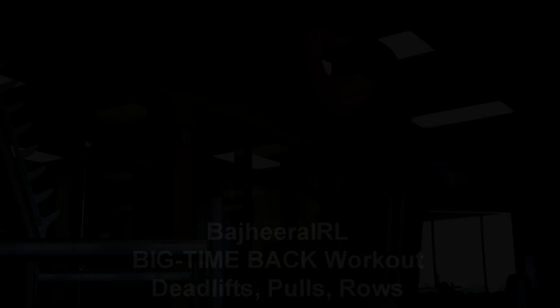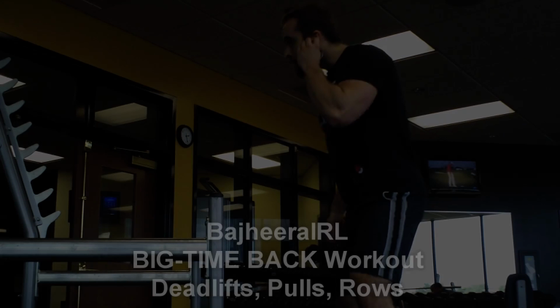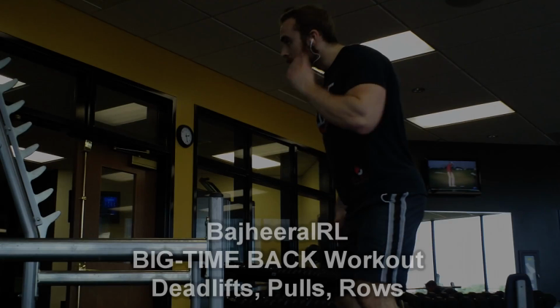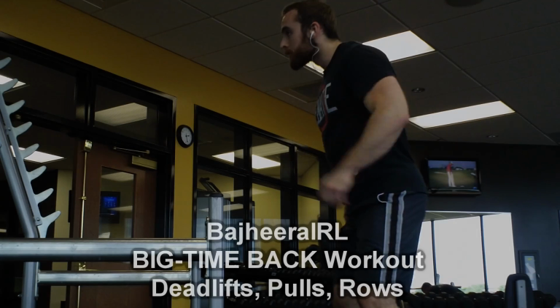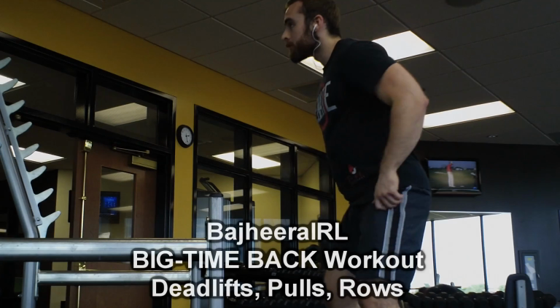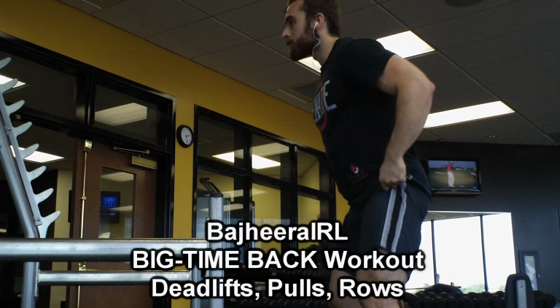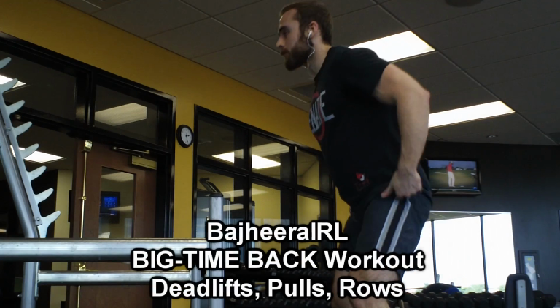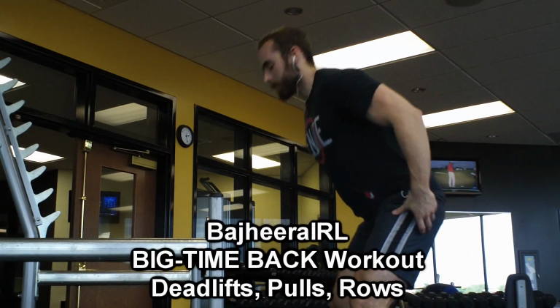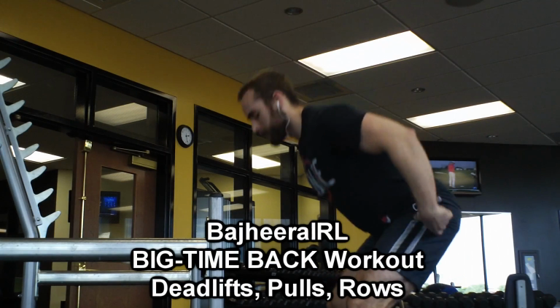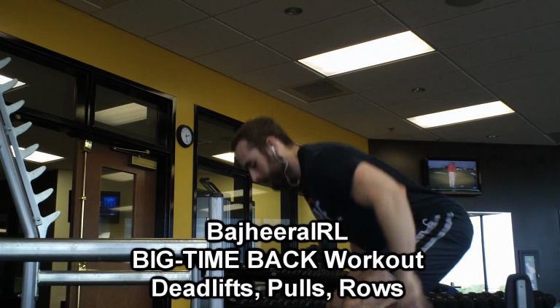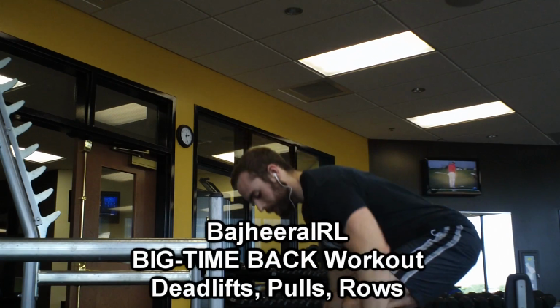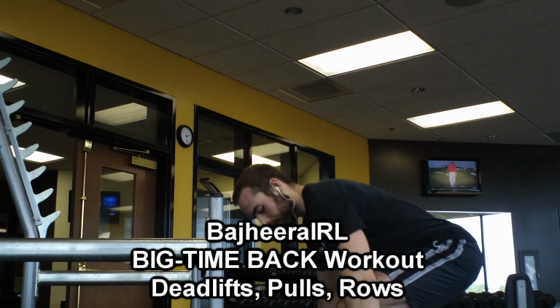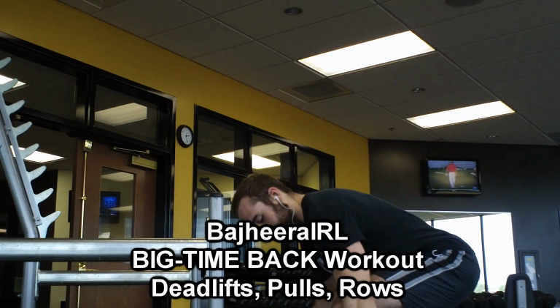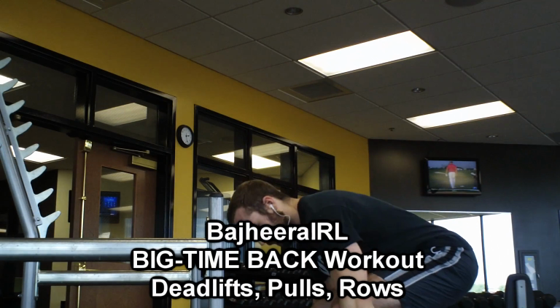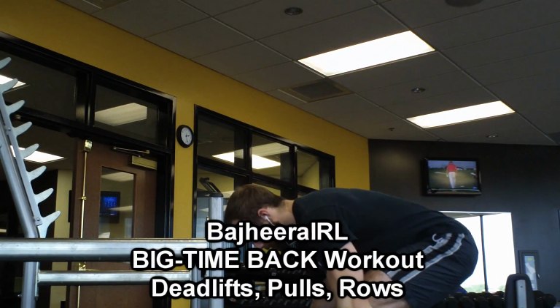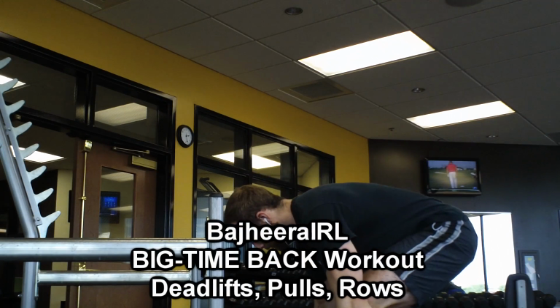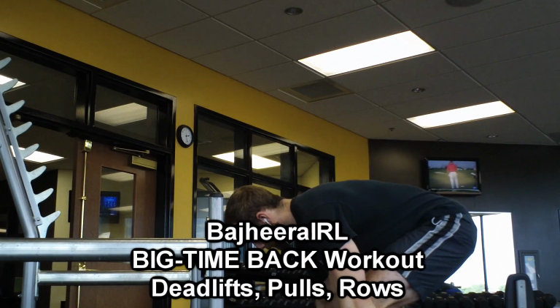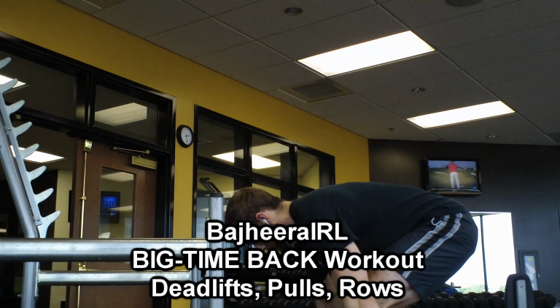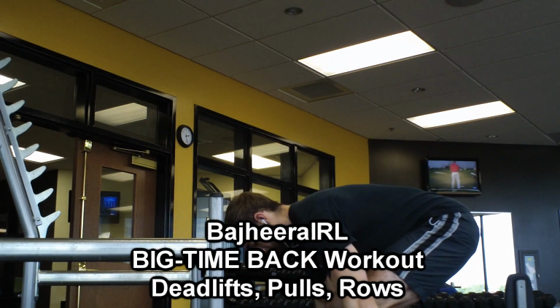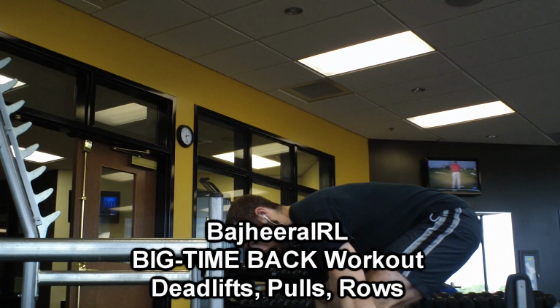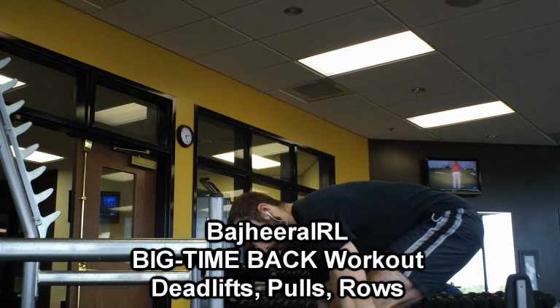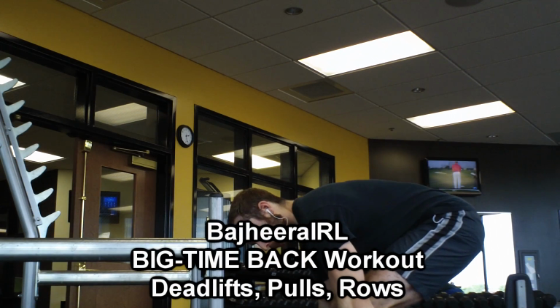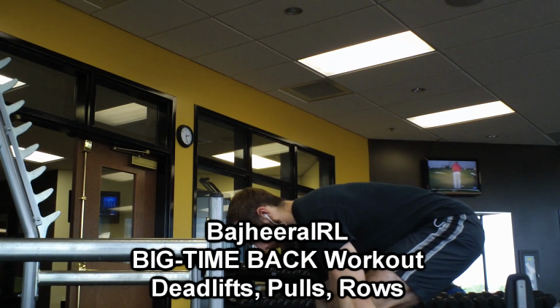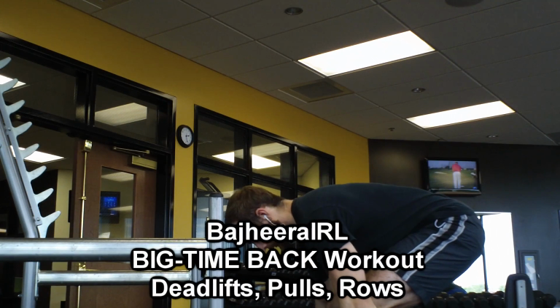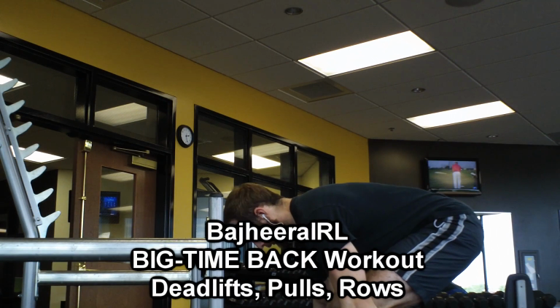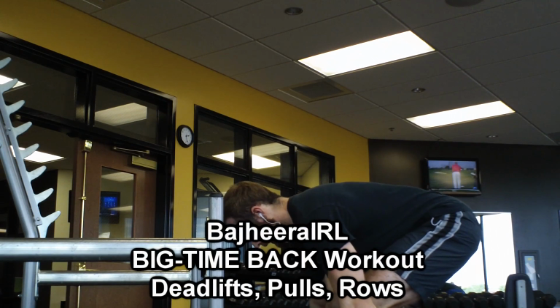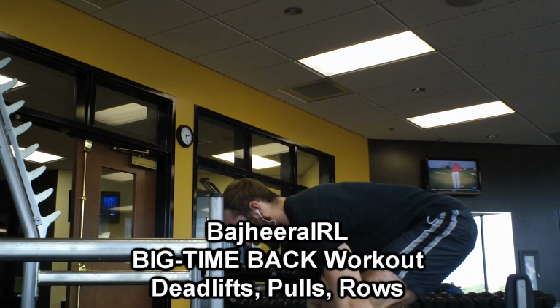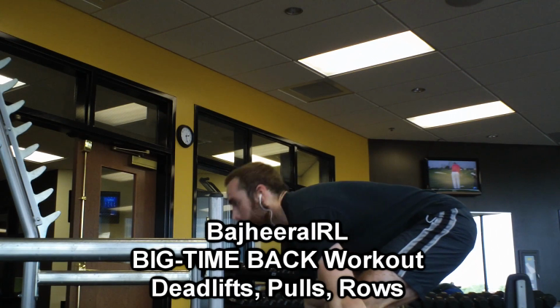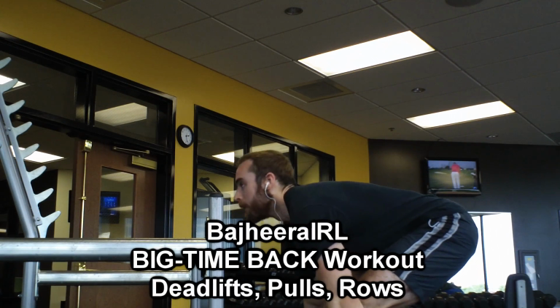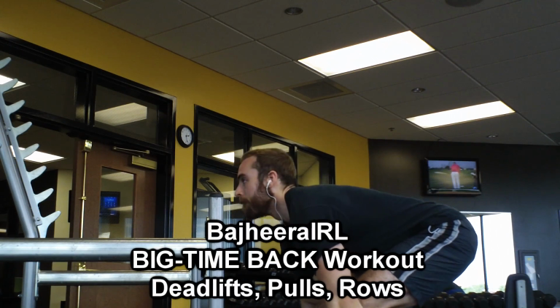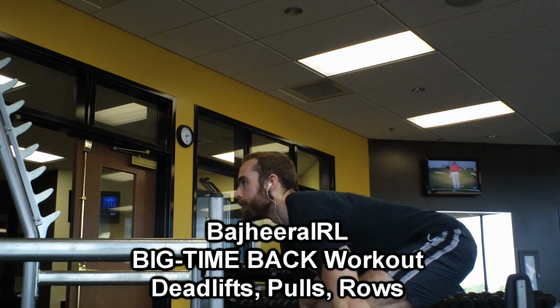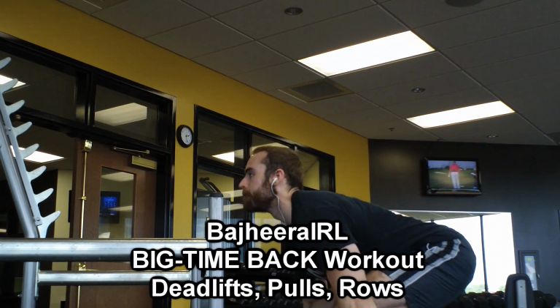Hey, what's up guys? Bajira here. Had an awesome back workout today, and I wanted to share it with you.